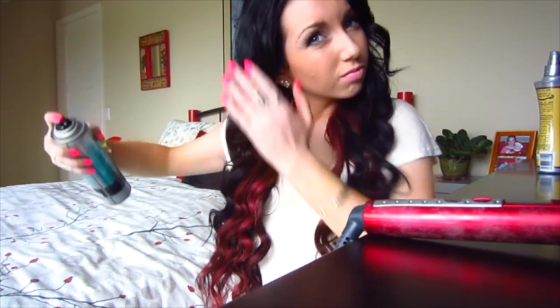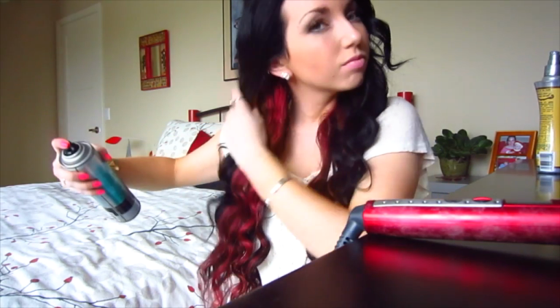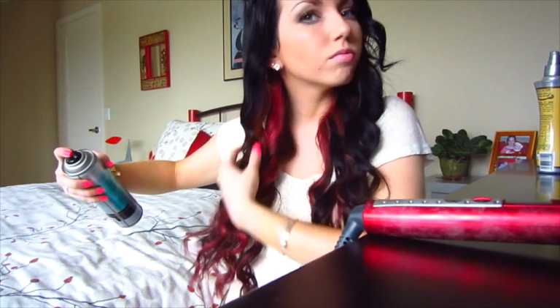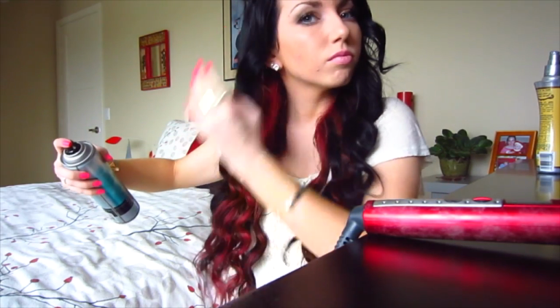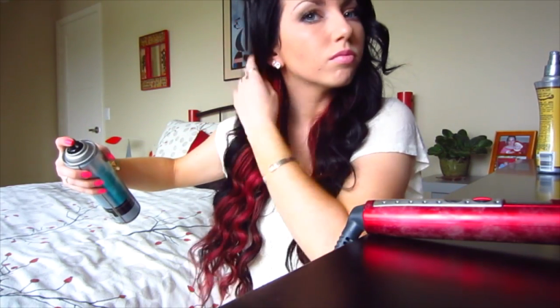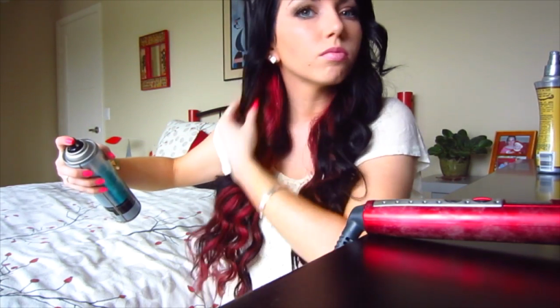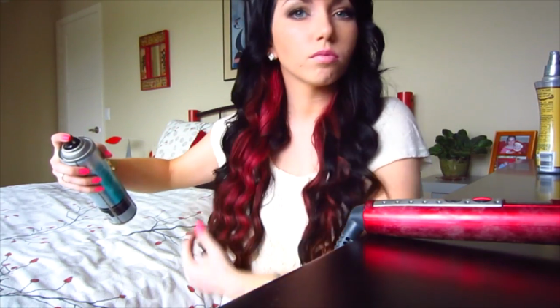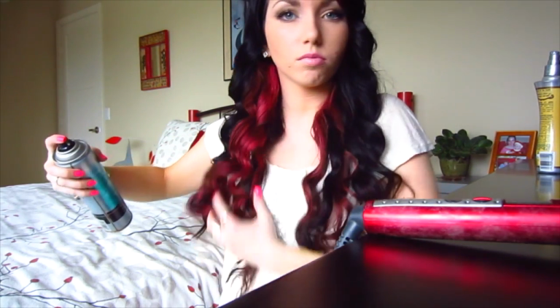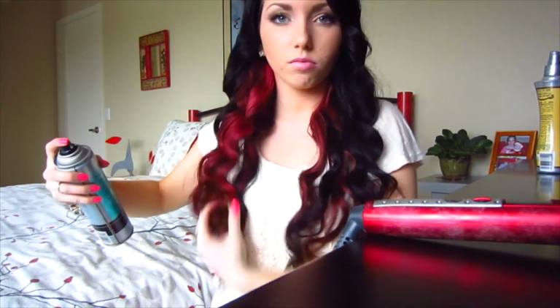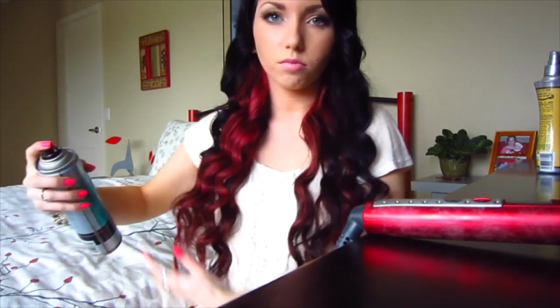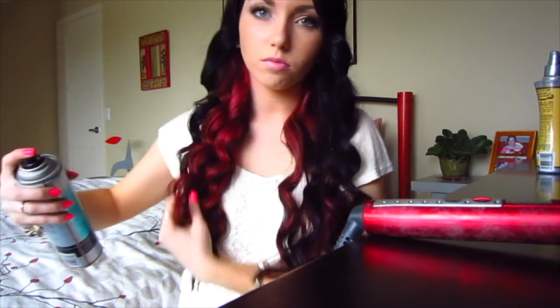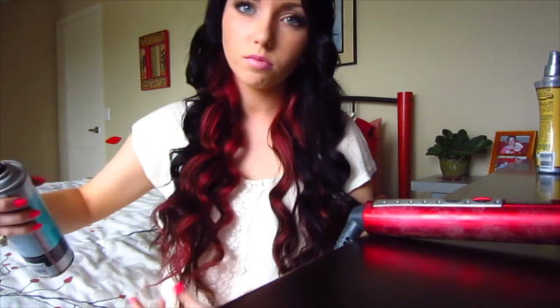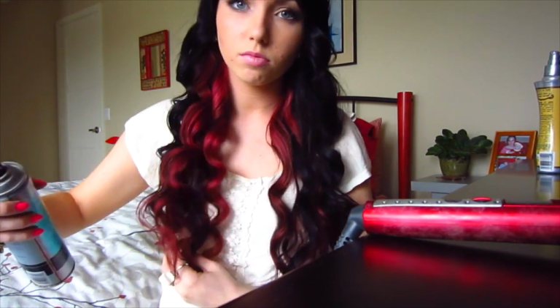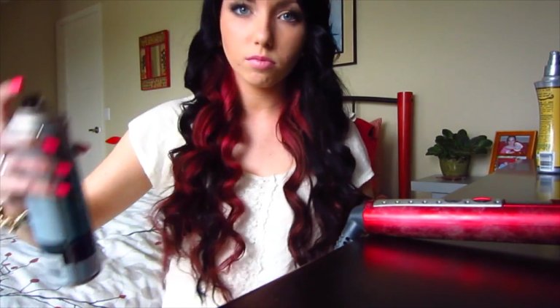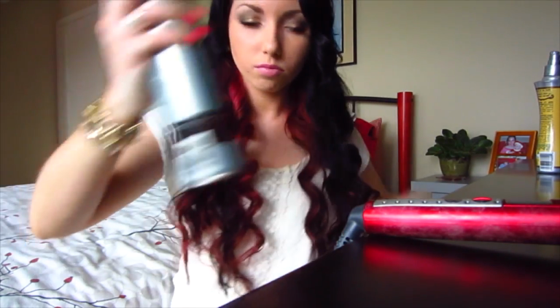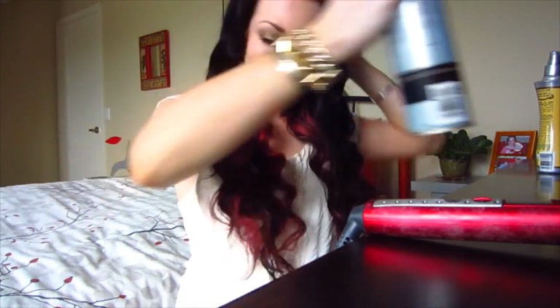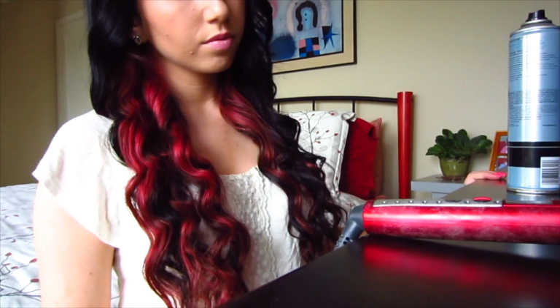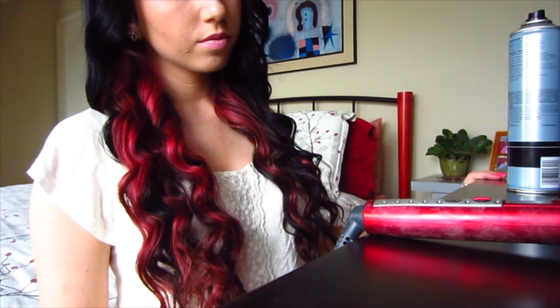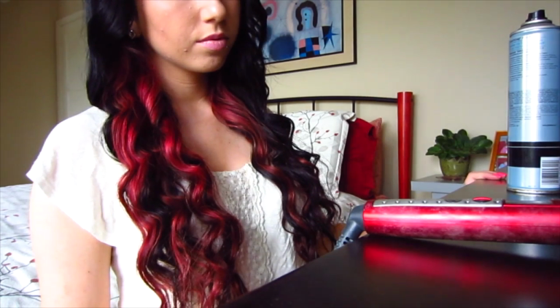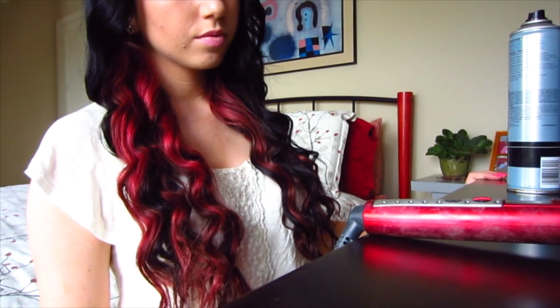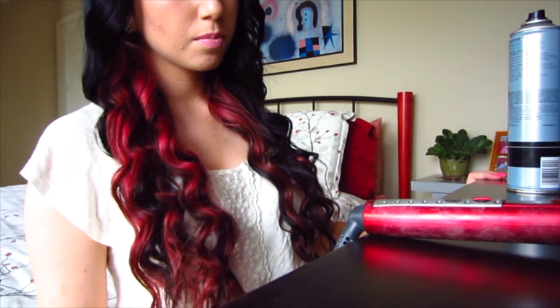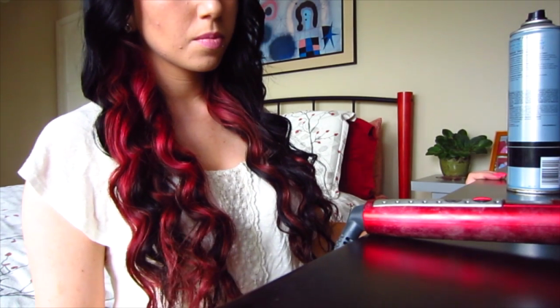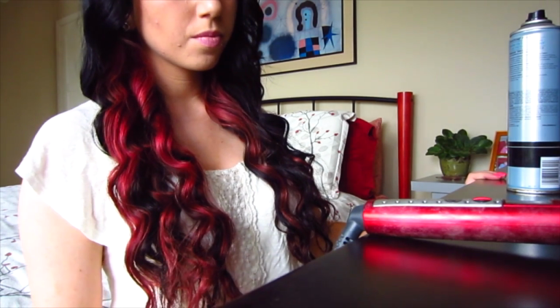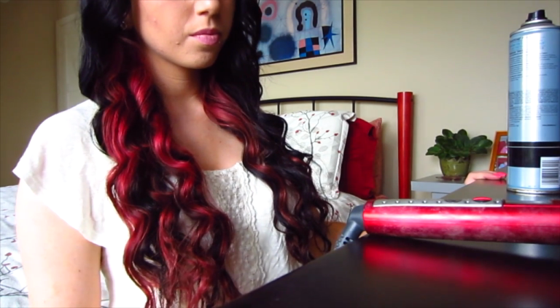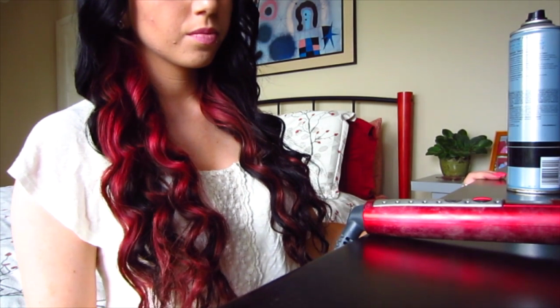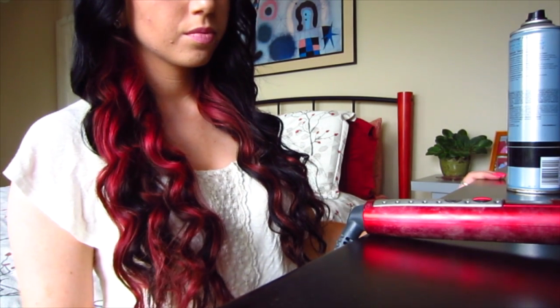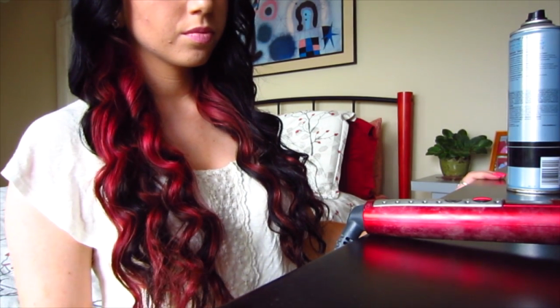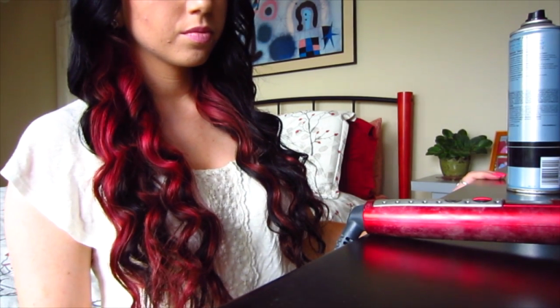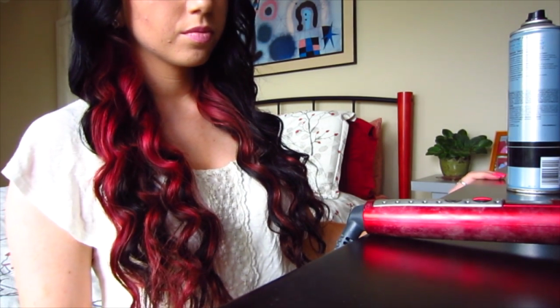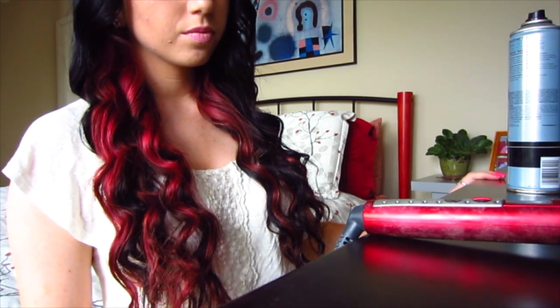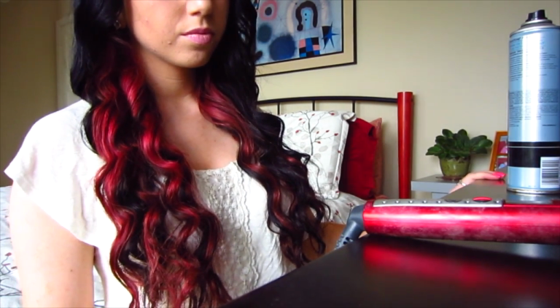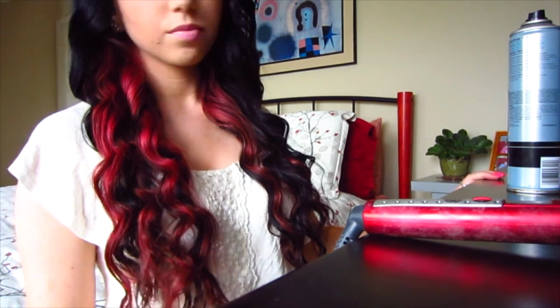This is how I get big bombshell curls. If you liked this tutorial, click the thumbs up button and I'll see you guys in the next video.